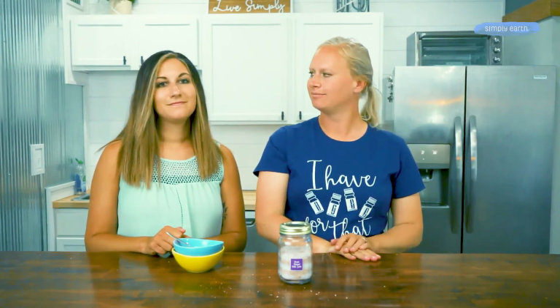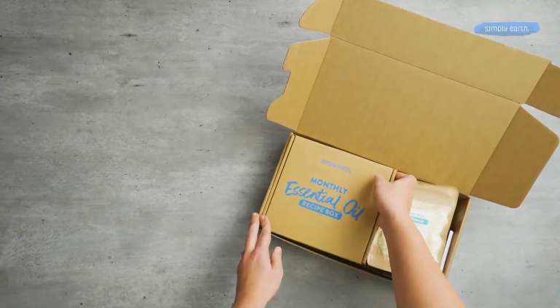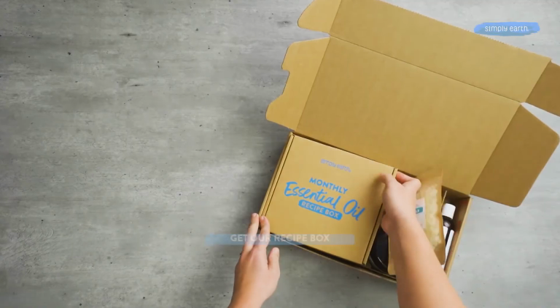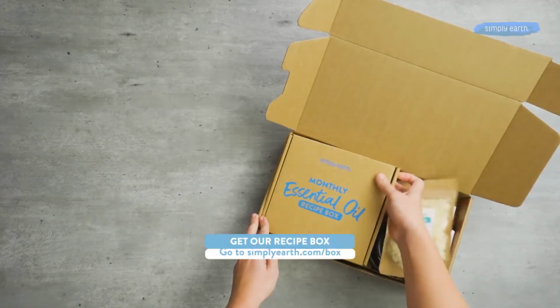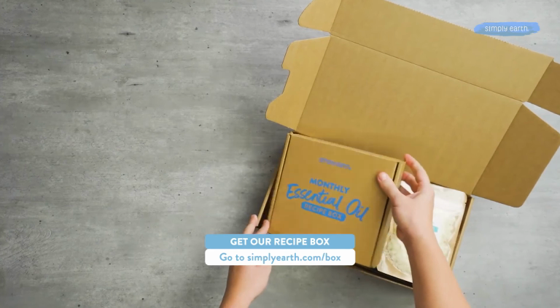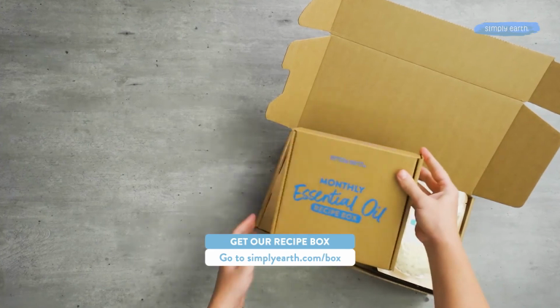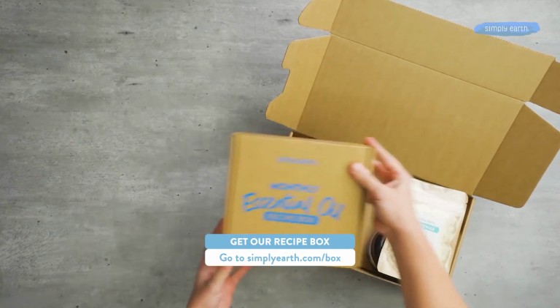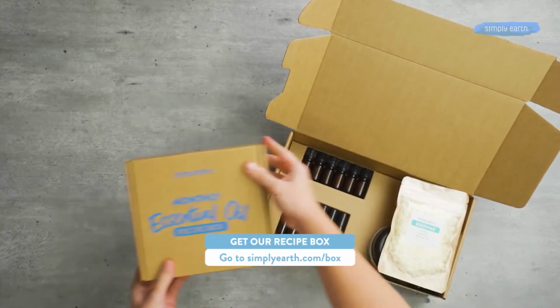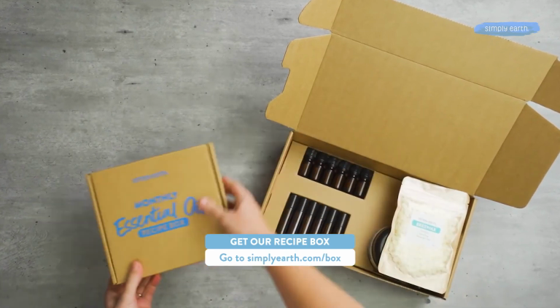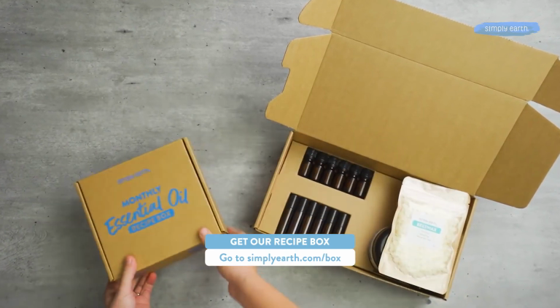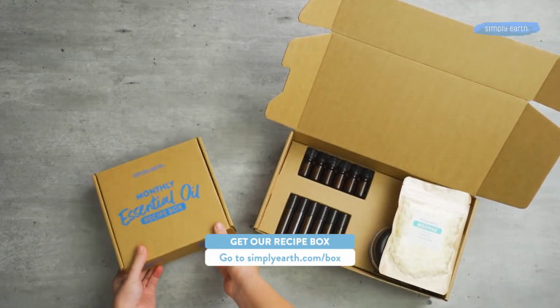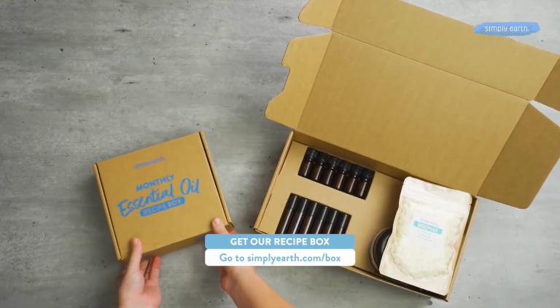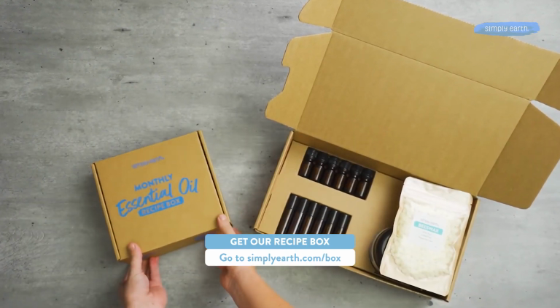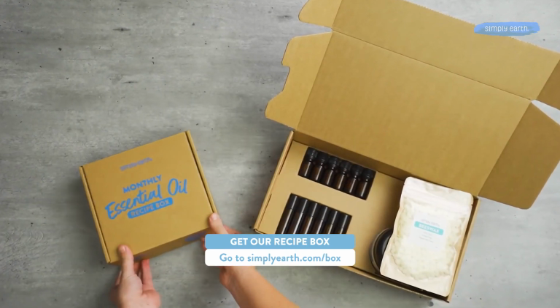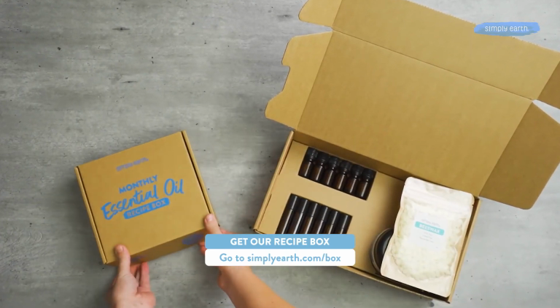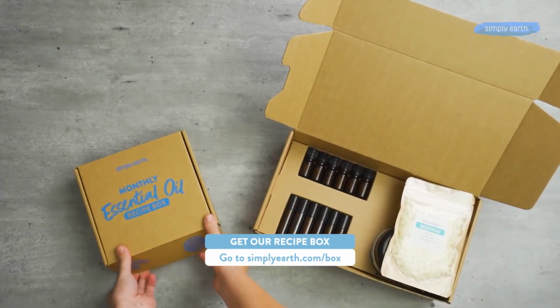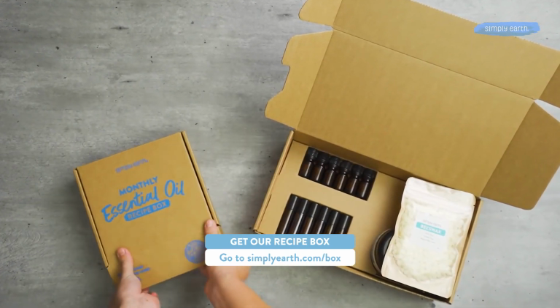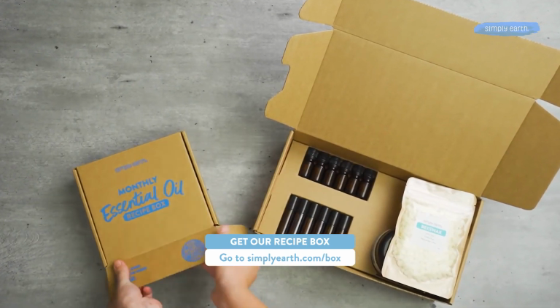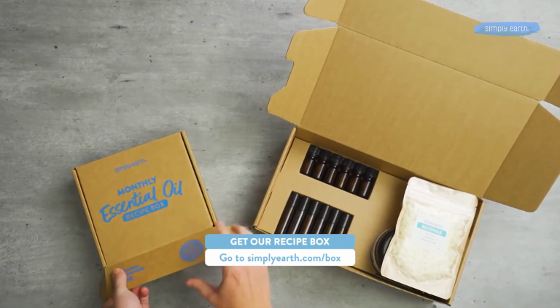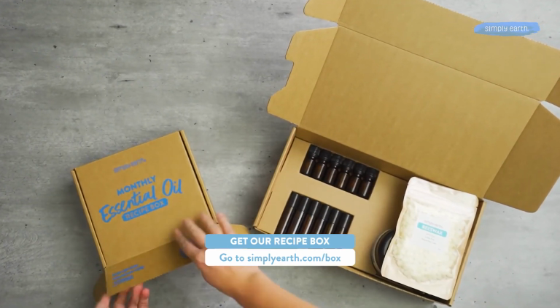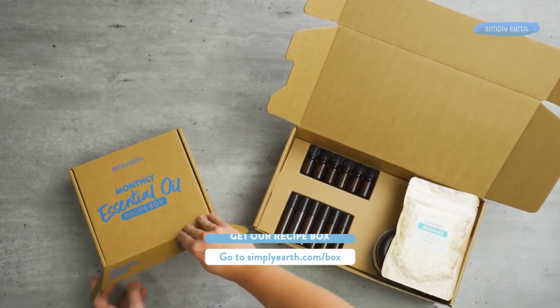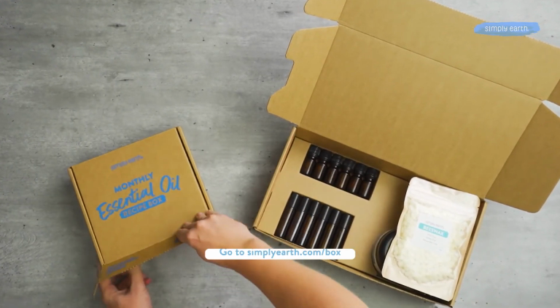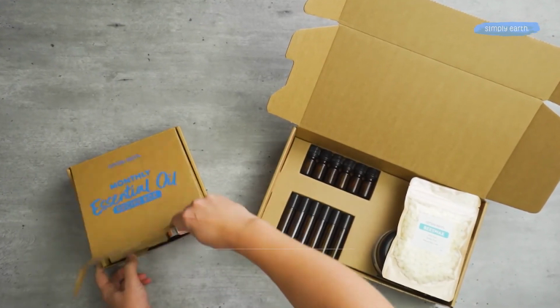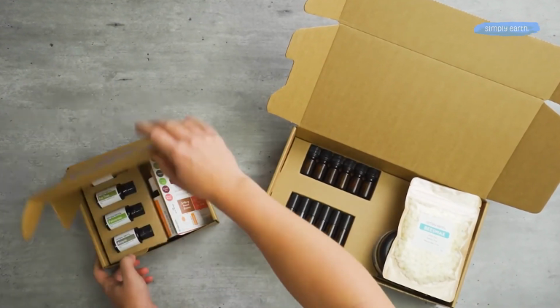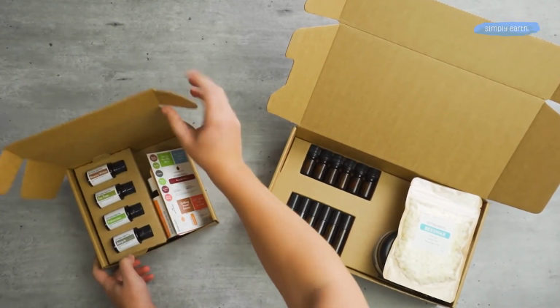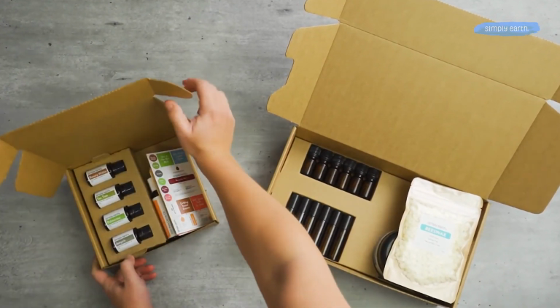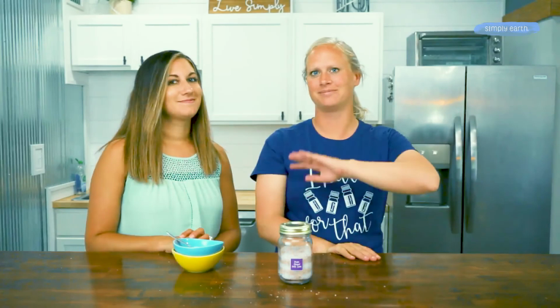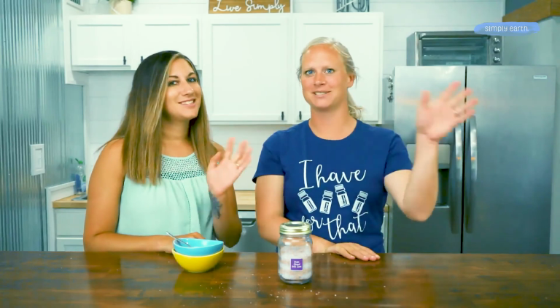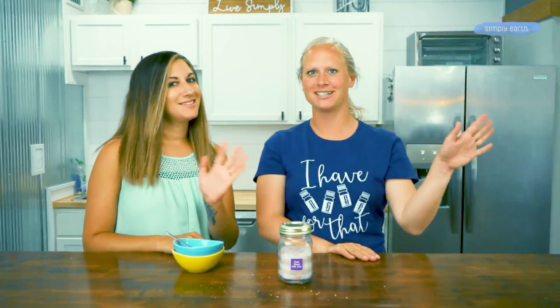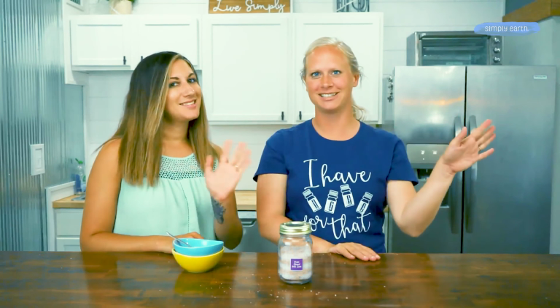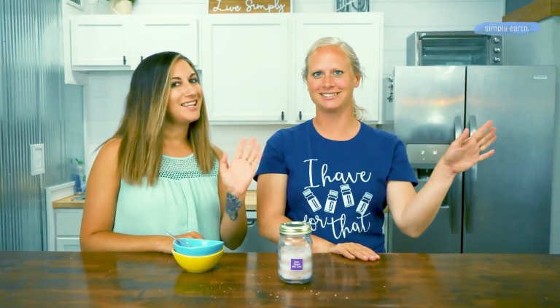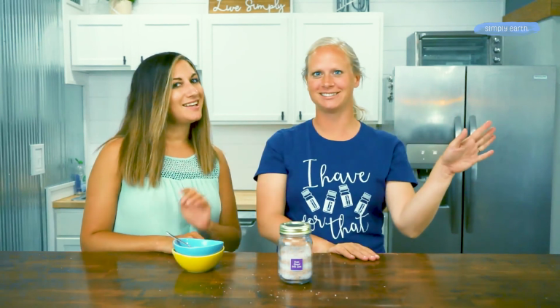For more recipes just like this, go to simplyearth.com and hit the subscribe now button. Thanks for watching — see you later!